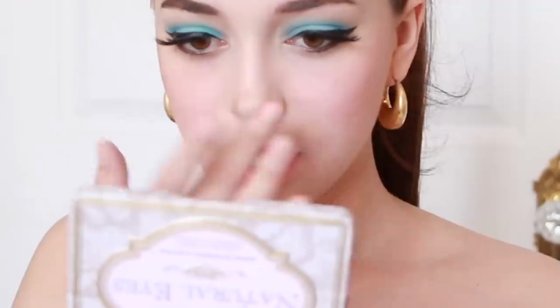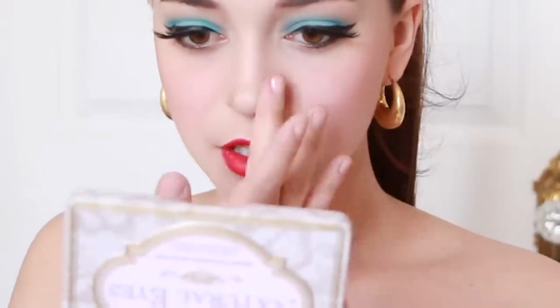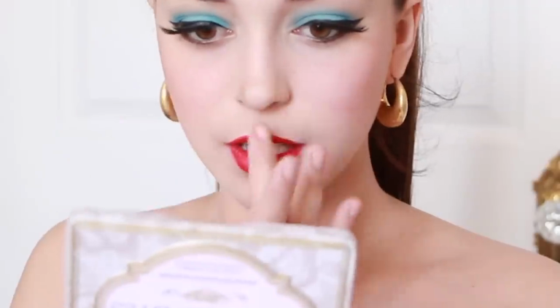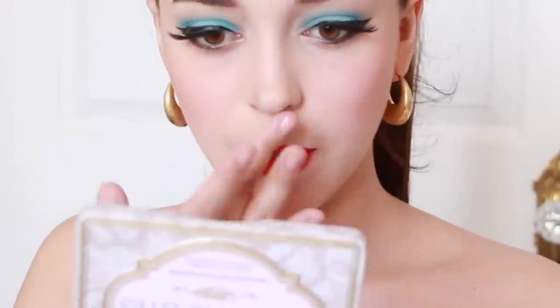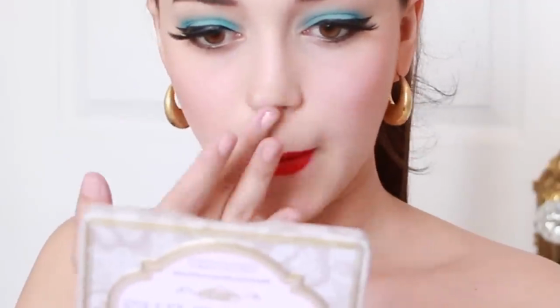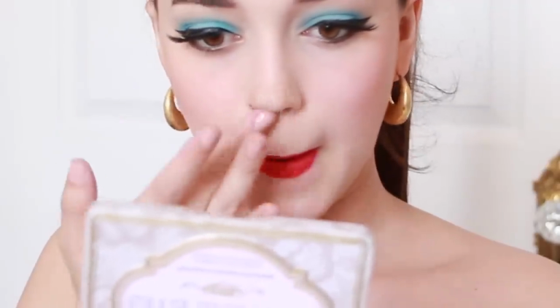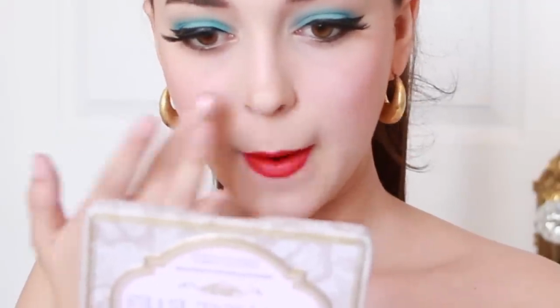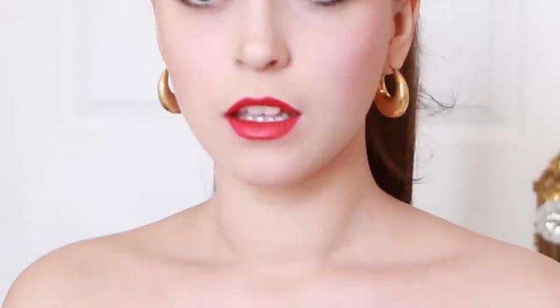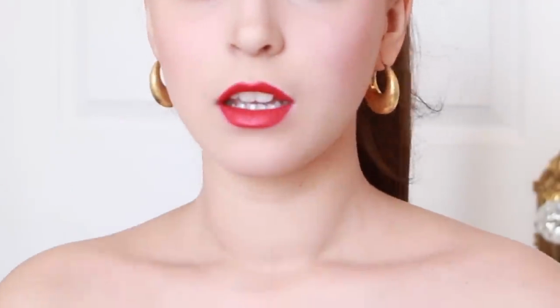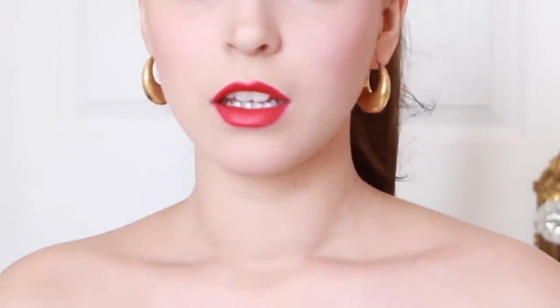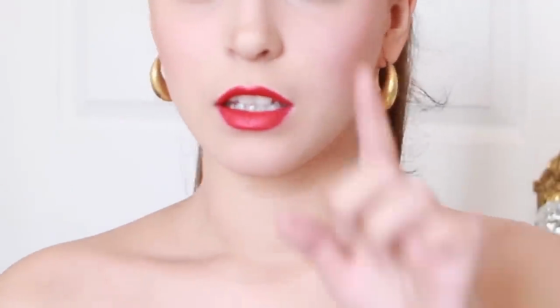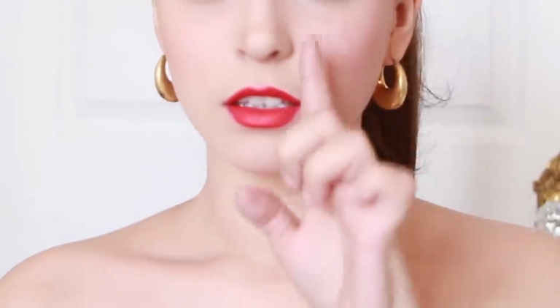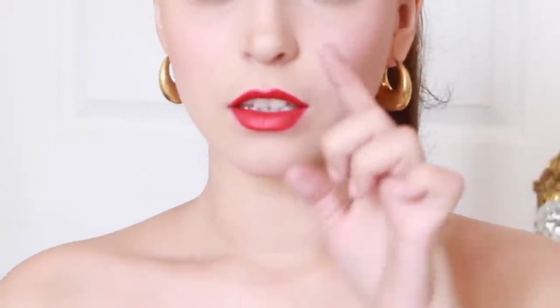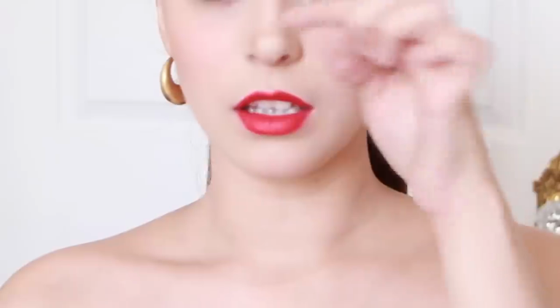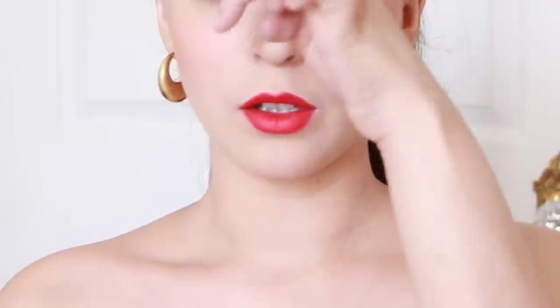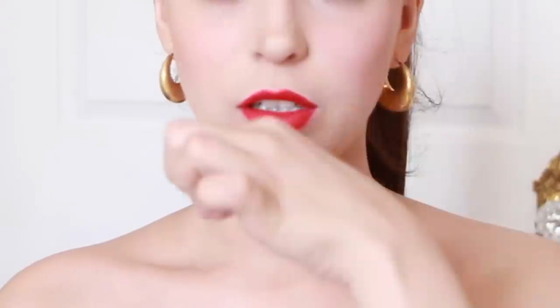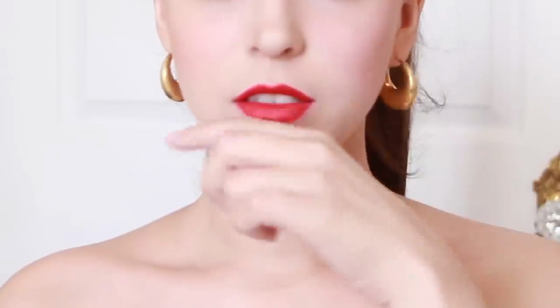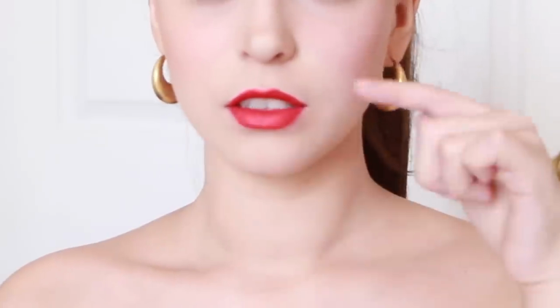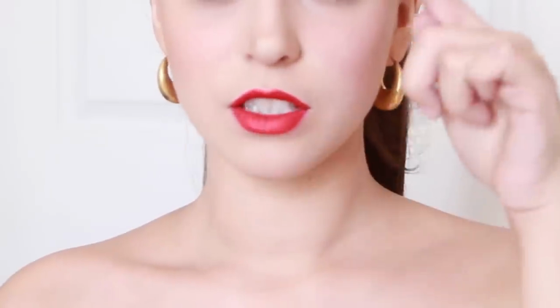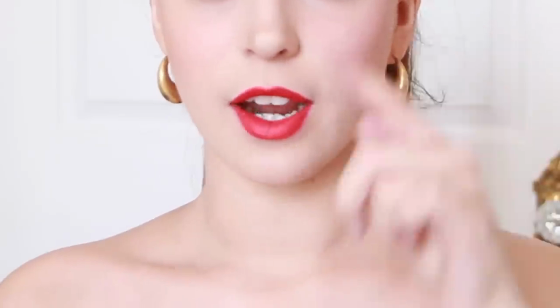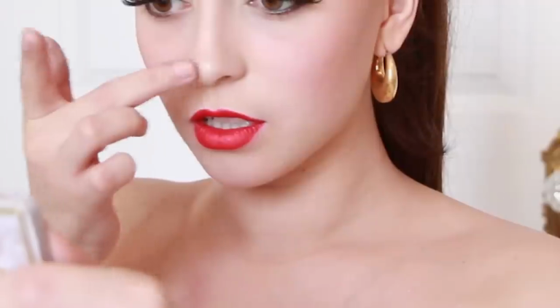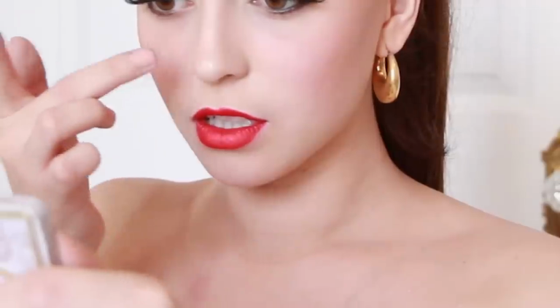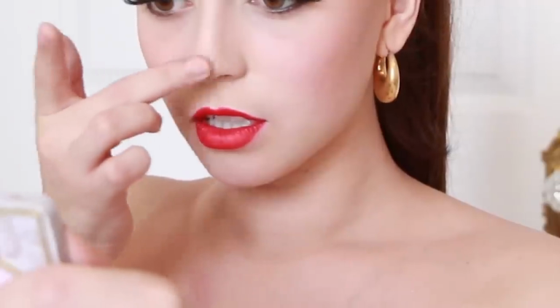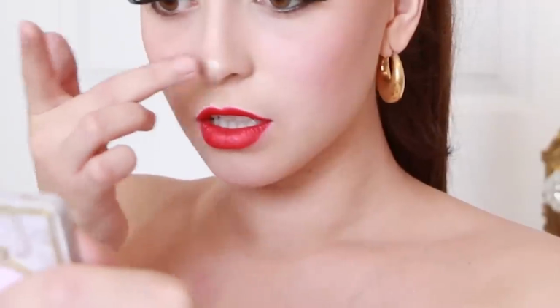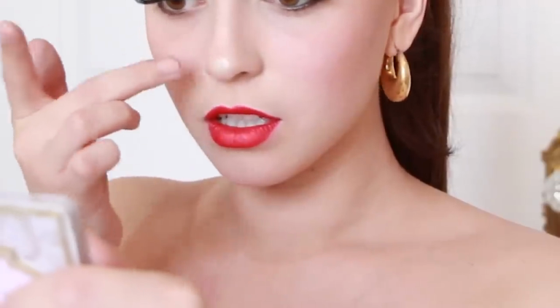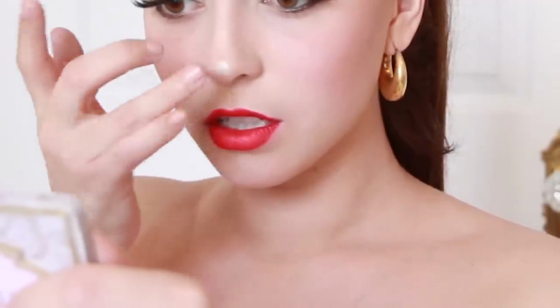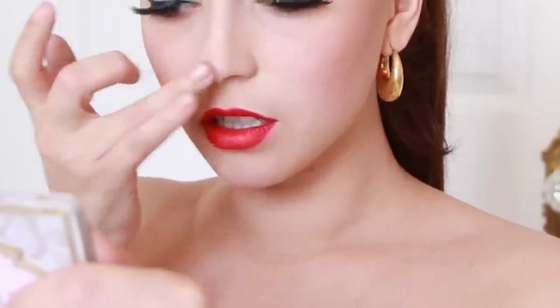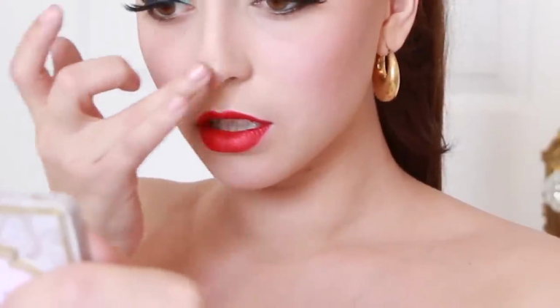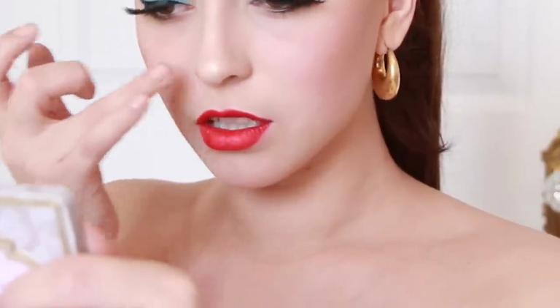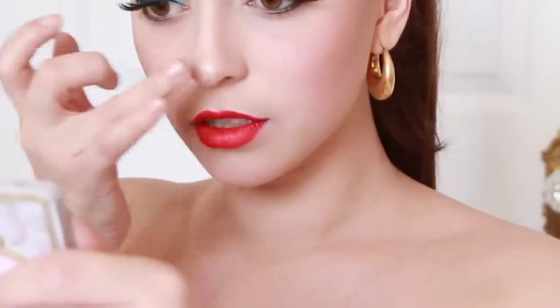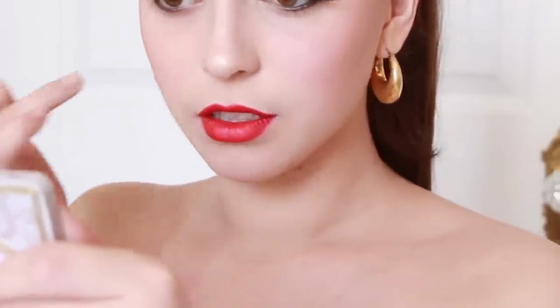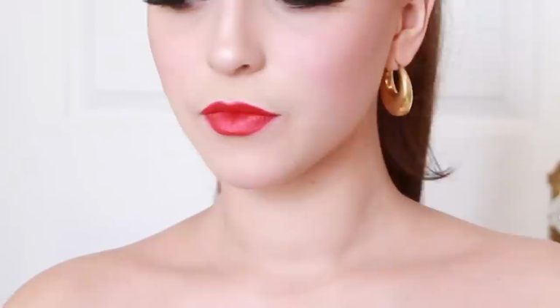Next, to mimic her small nose, just draw a square around your nose tip and highlight the center of your nose. This is always my go-to trick for a small nose.